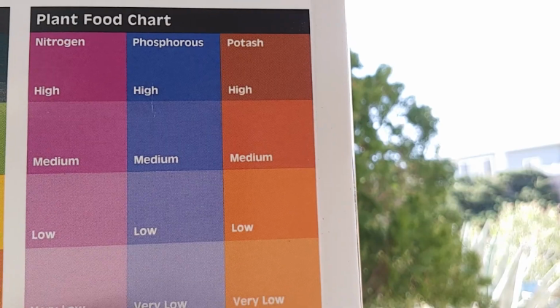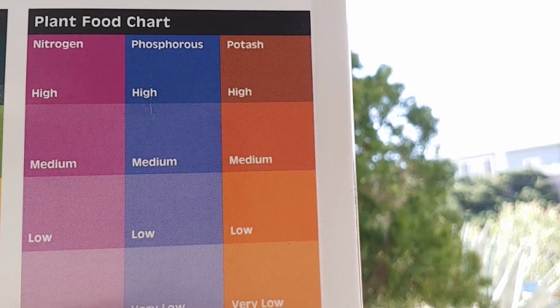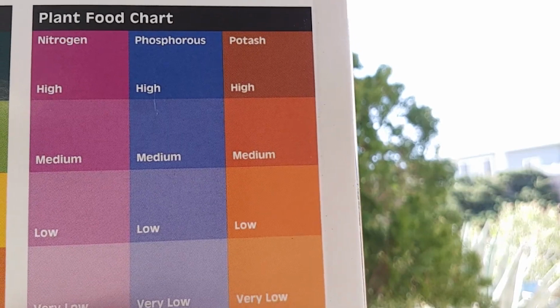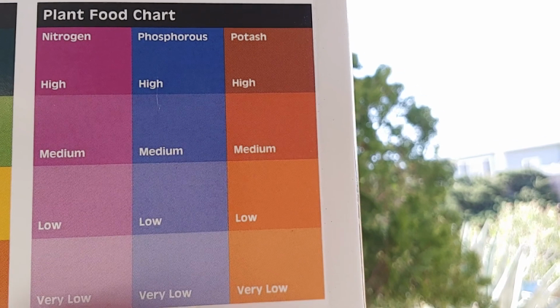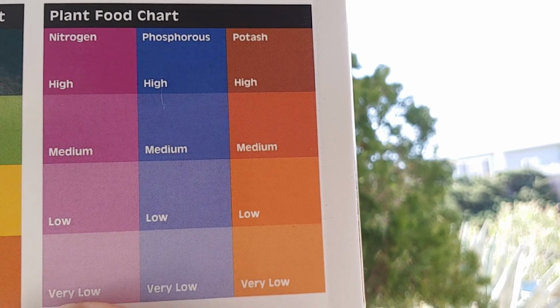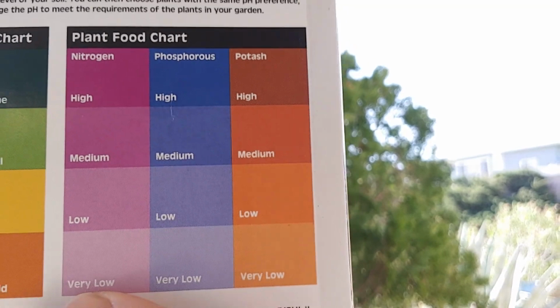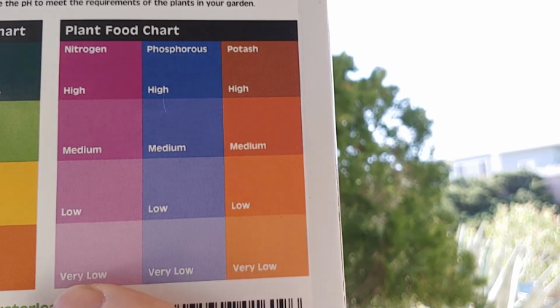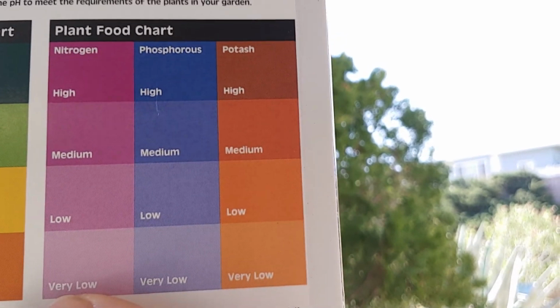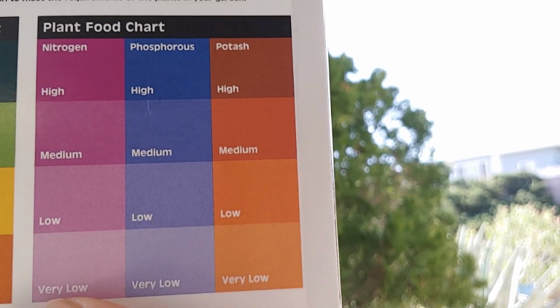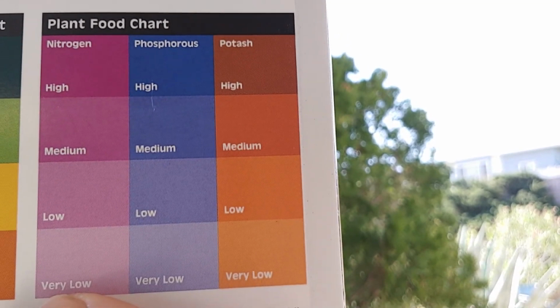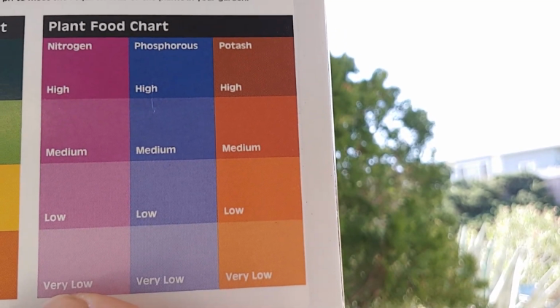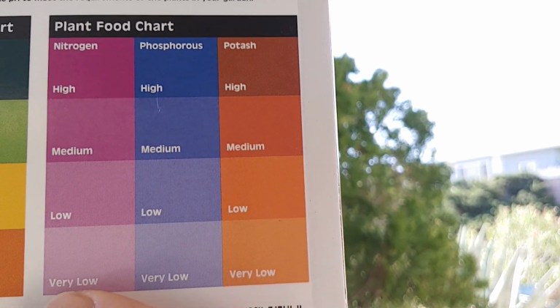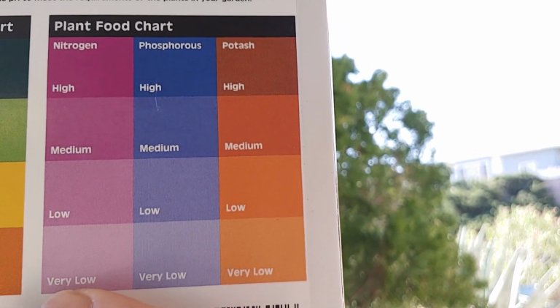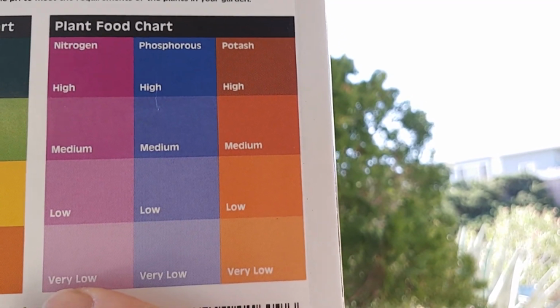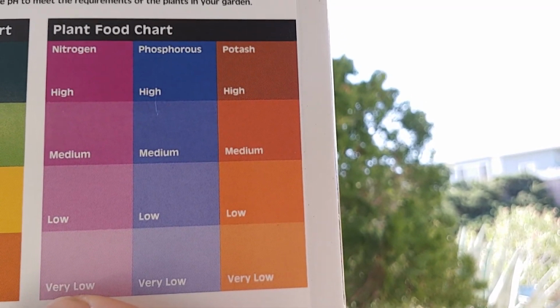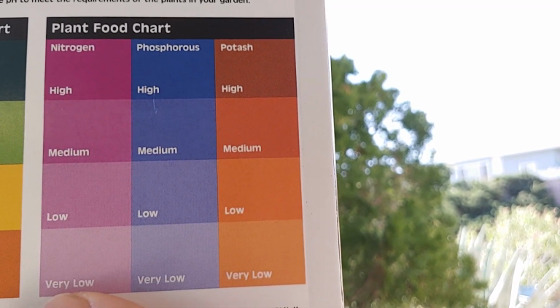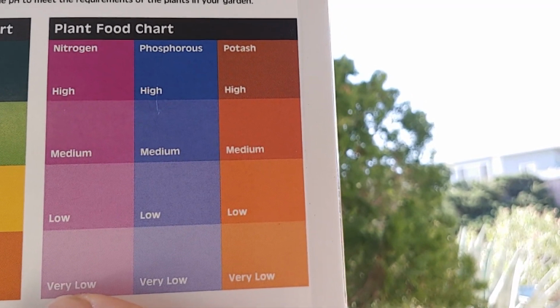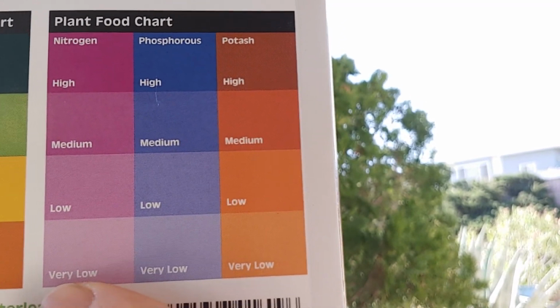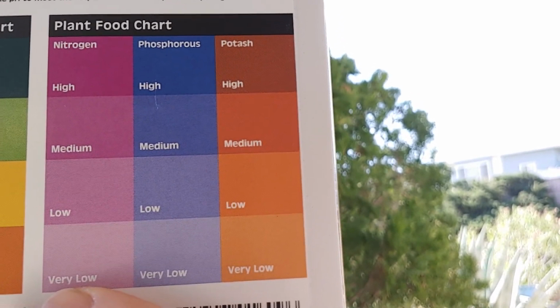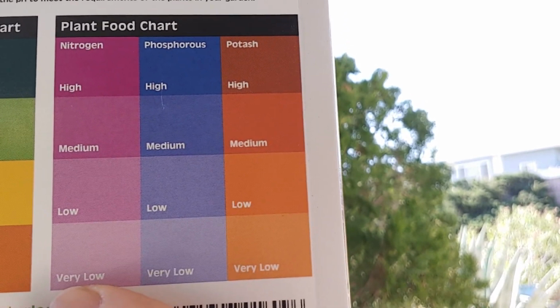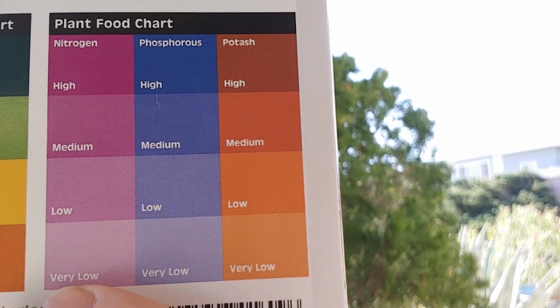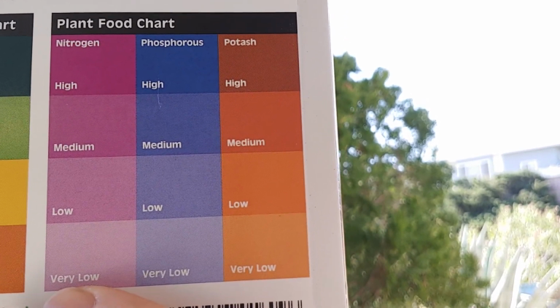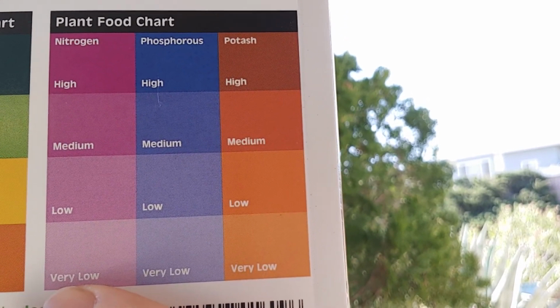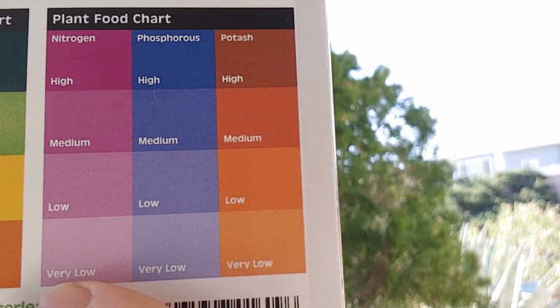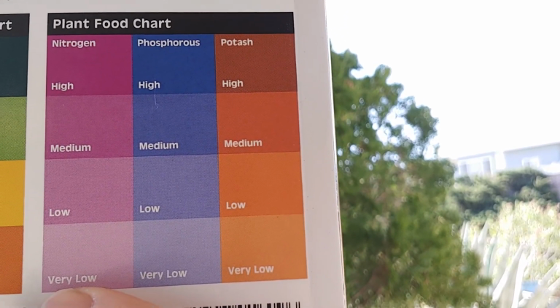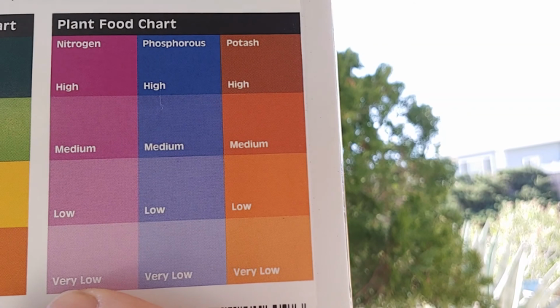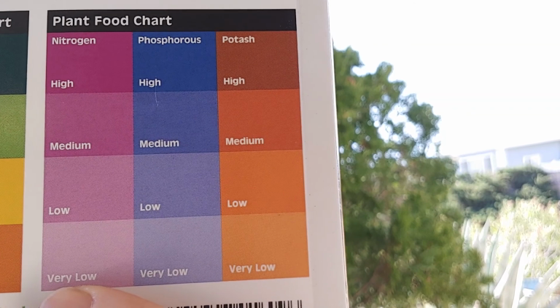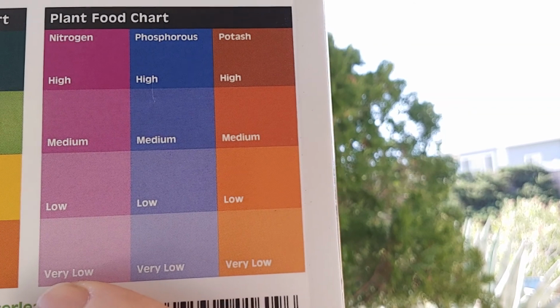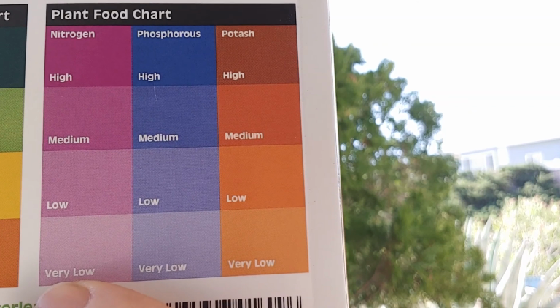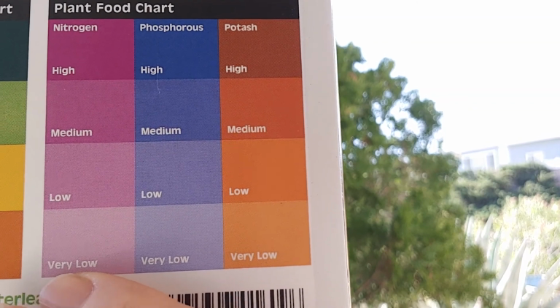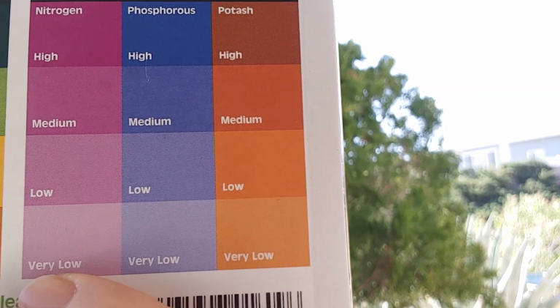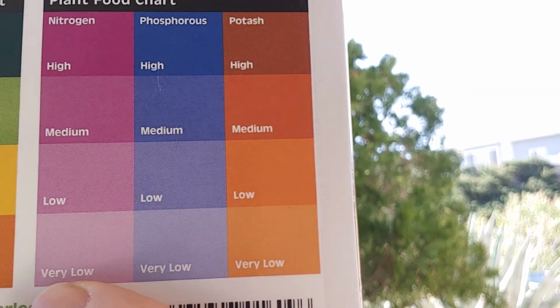In the second part we're going to test the nitrogen, phosphorus, and potash — they call it potassium here.